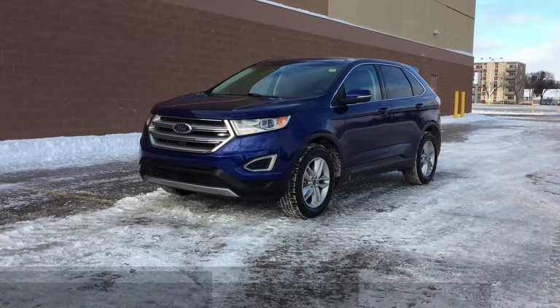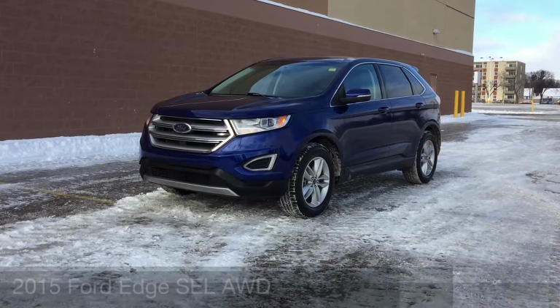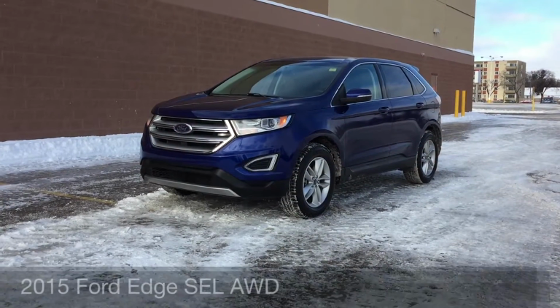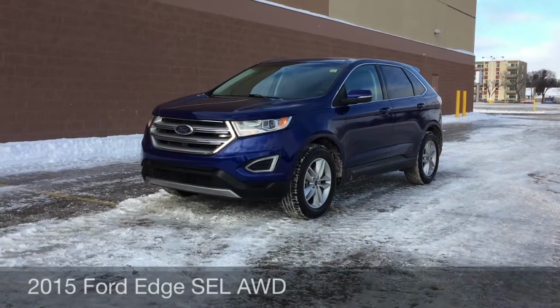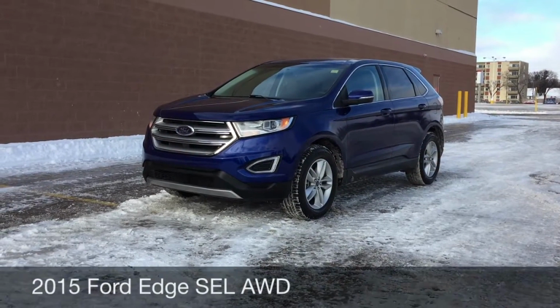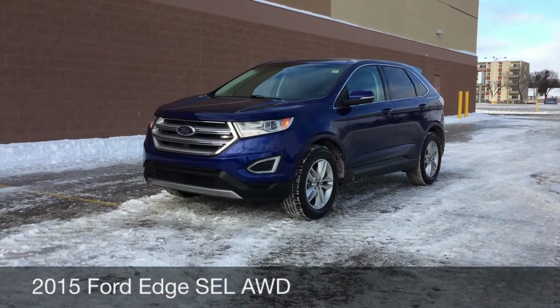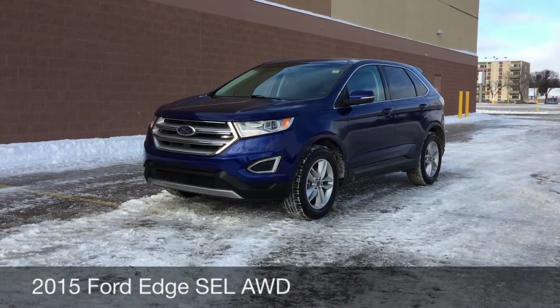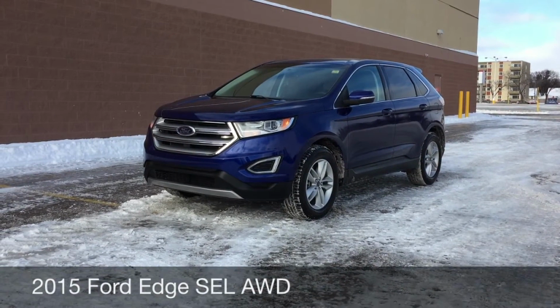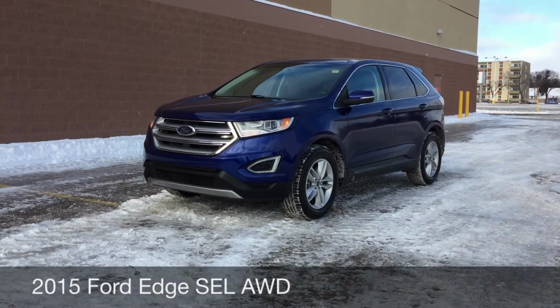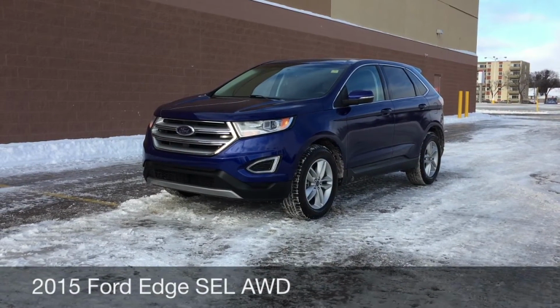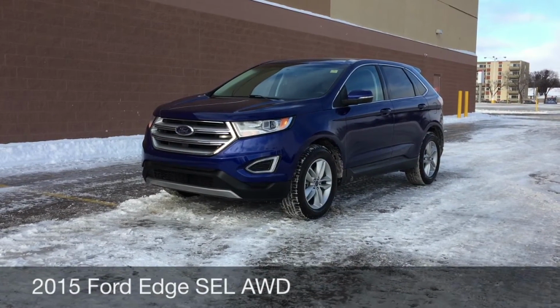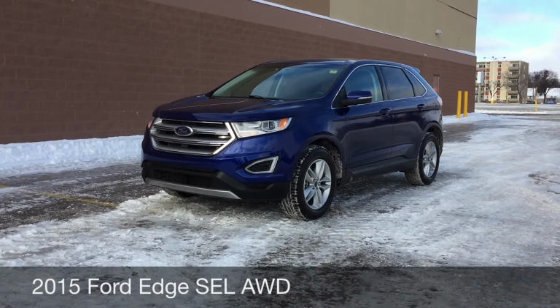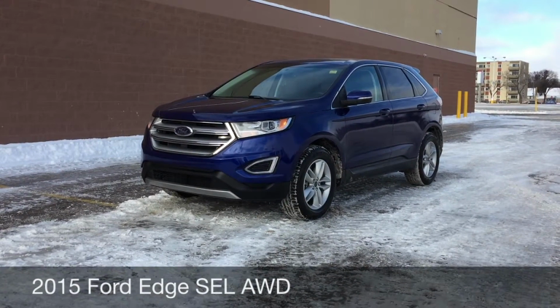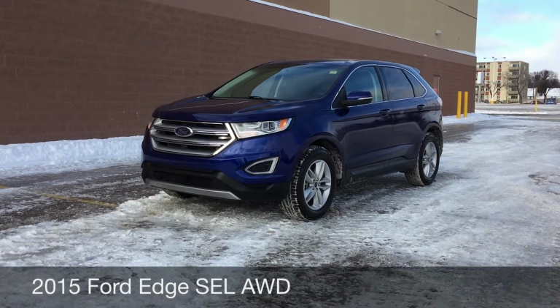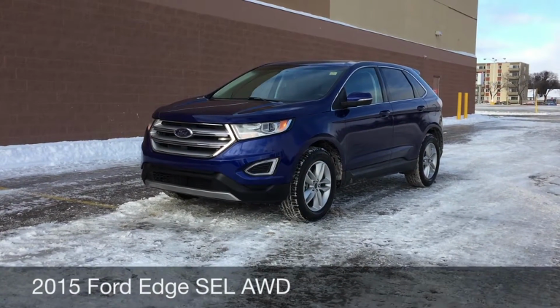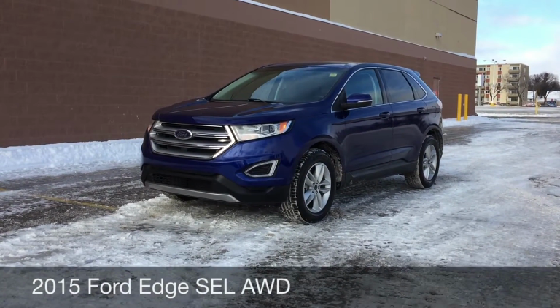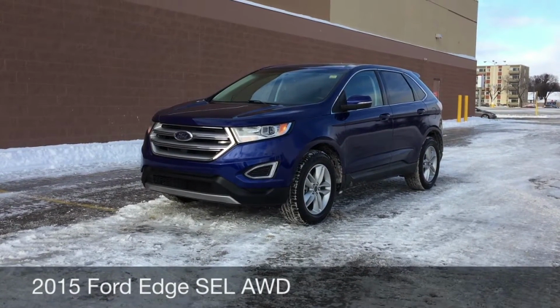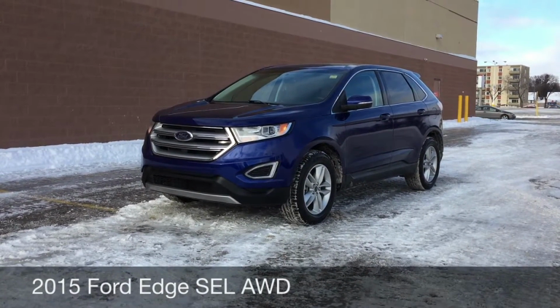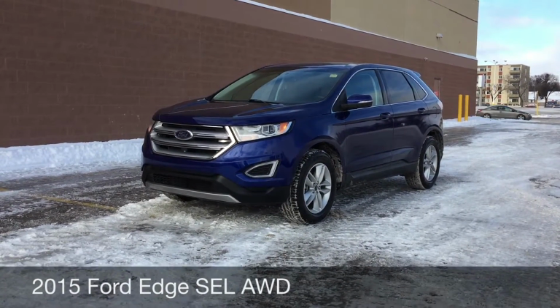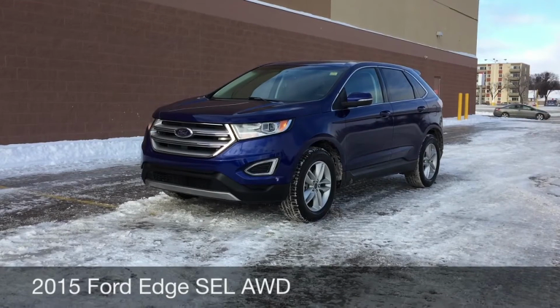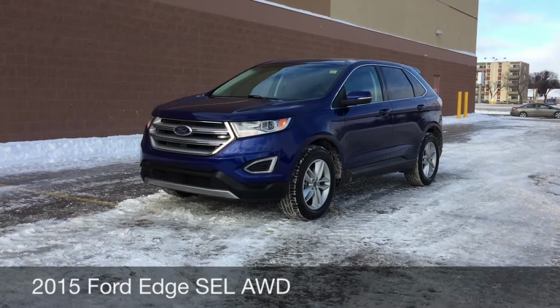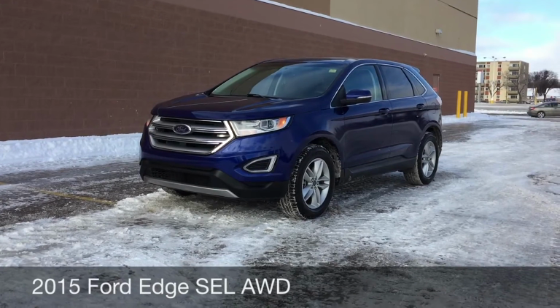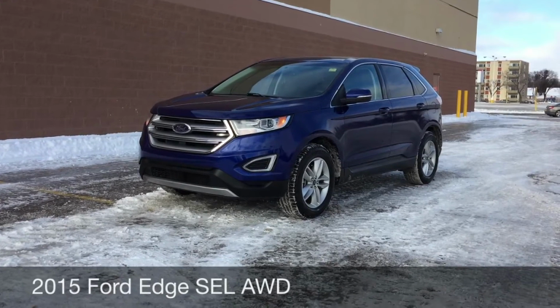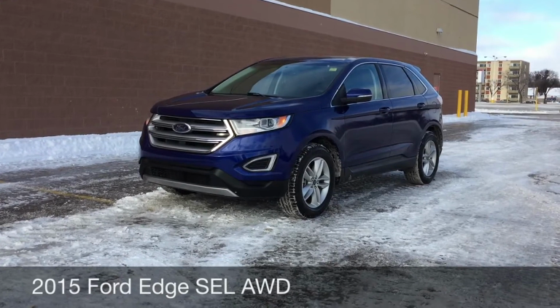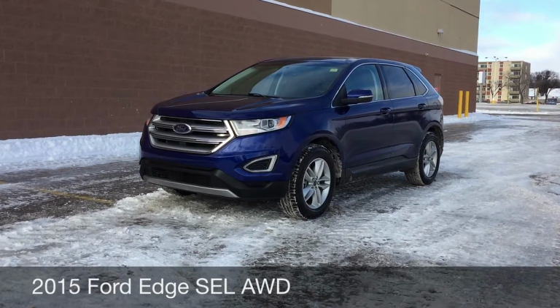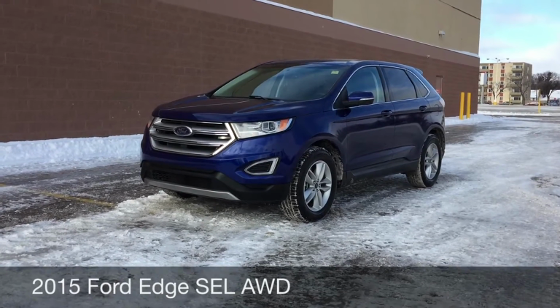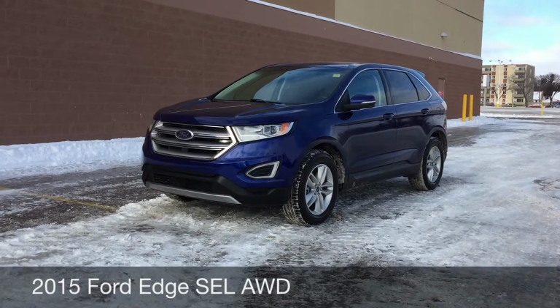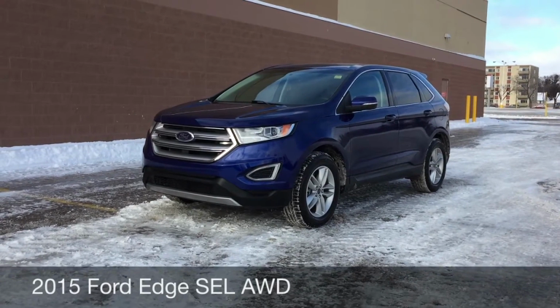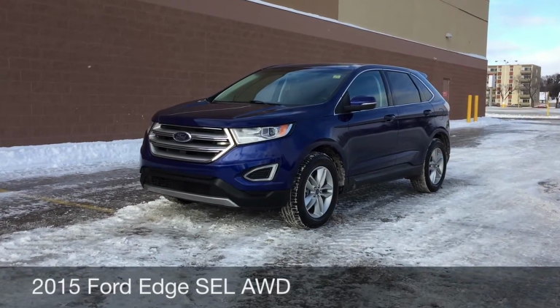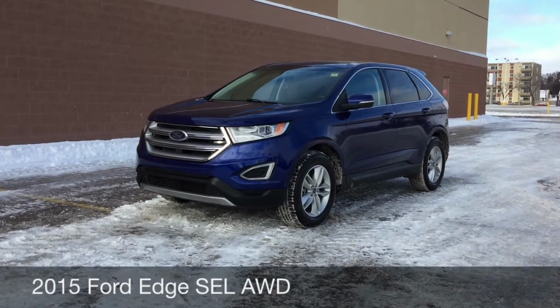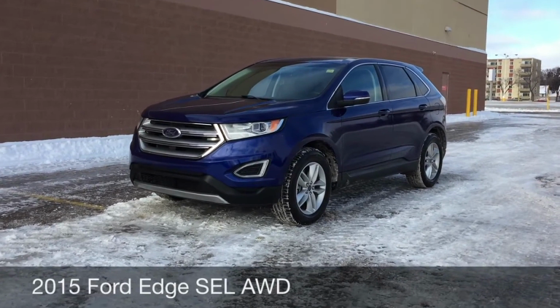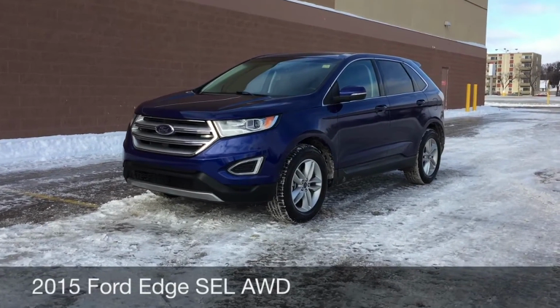Hey, this is Ride Time with two locations. What we got here is a 2015 Ford Edge SEL.